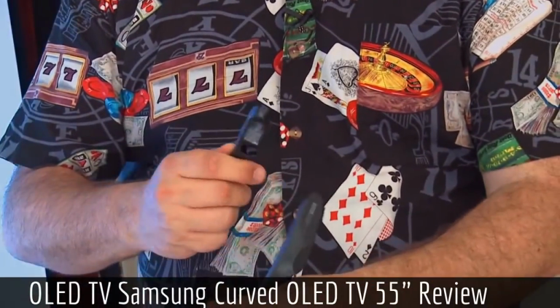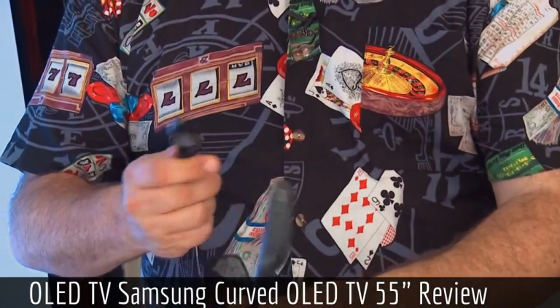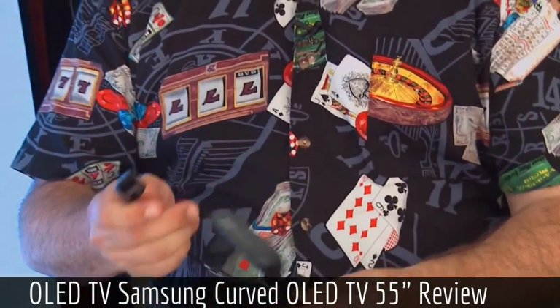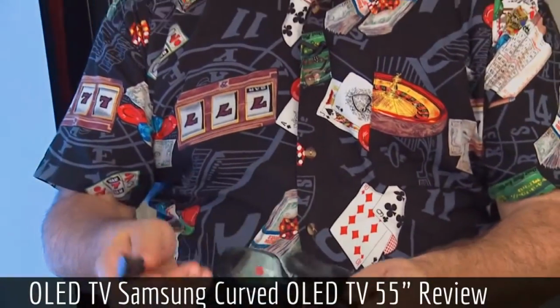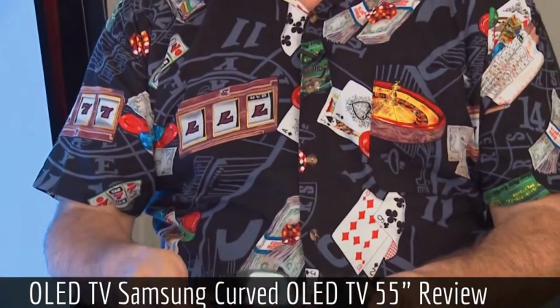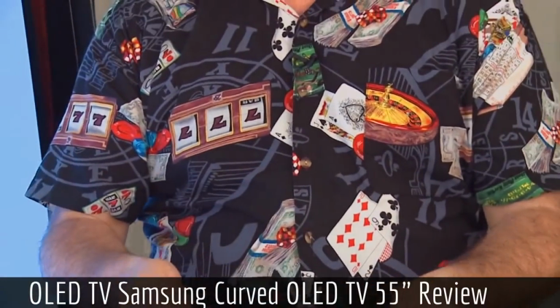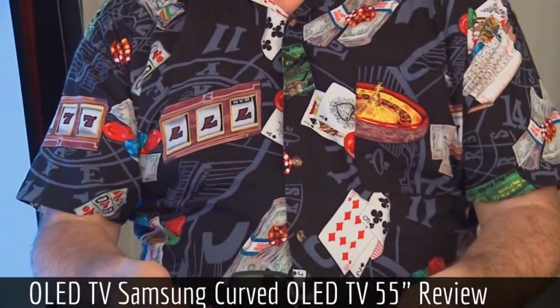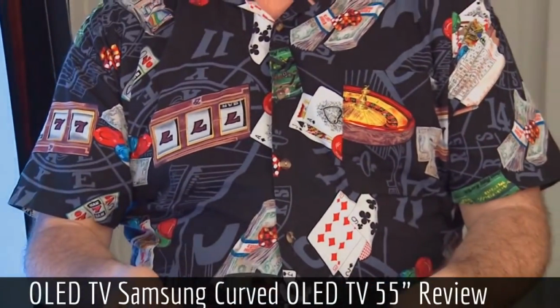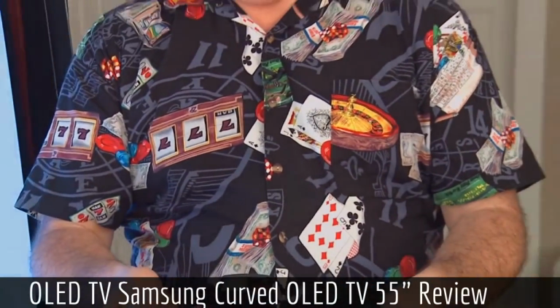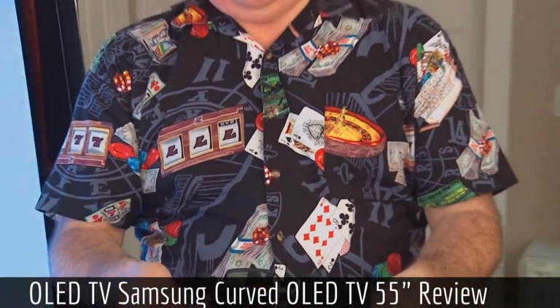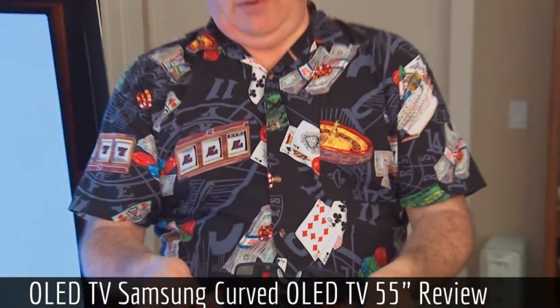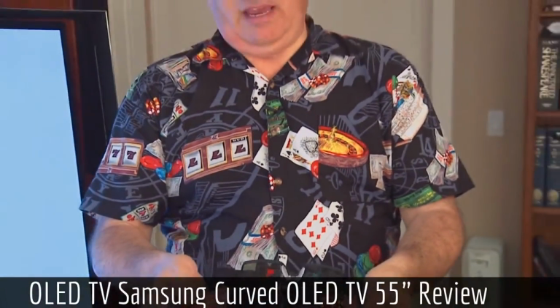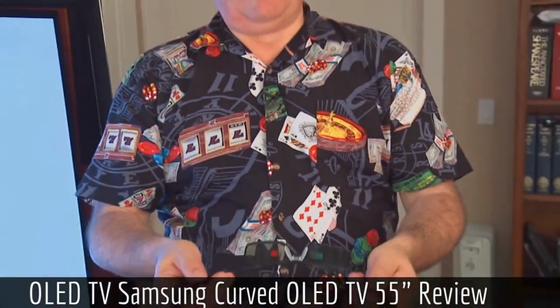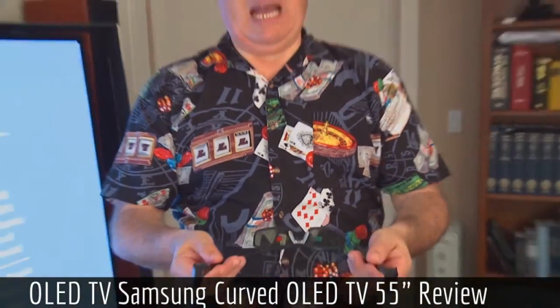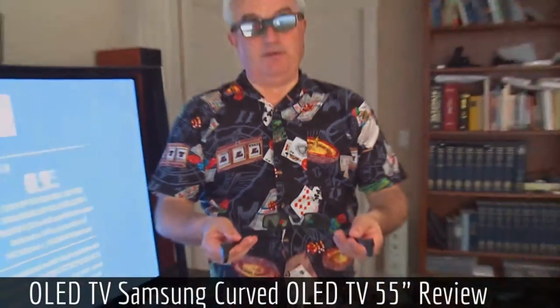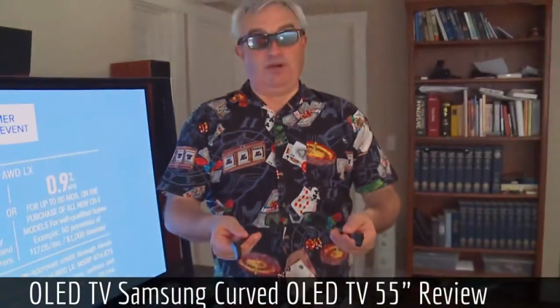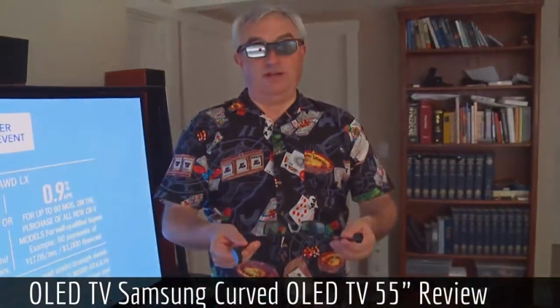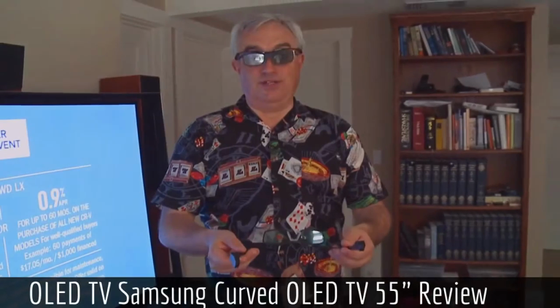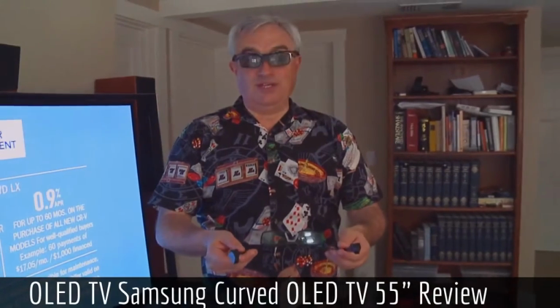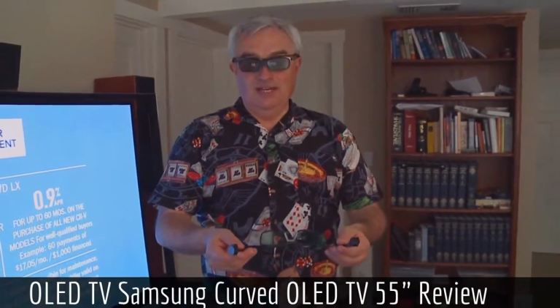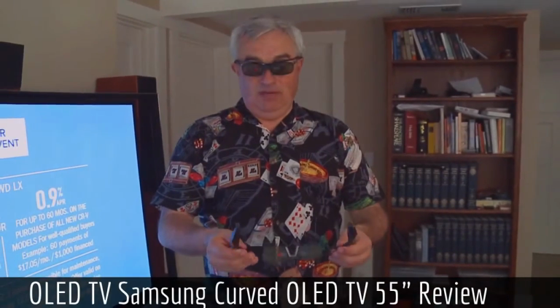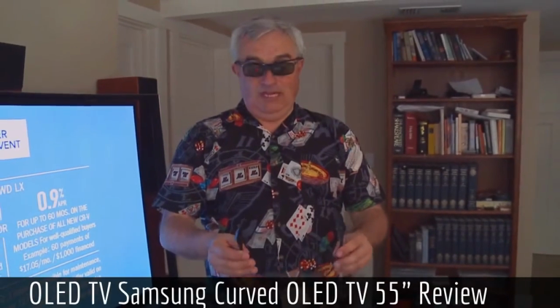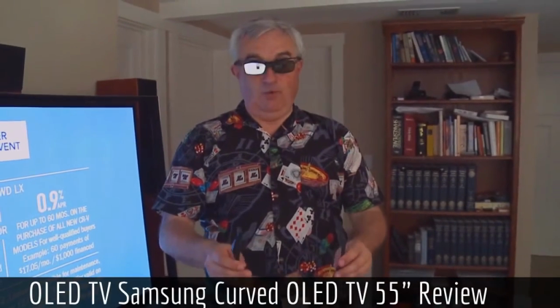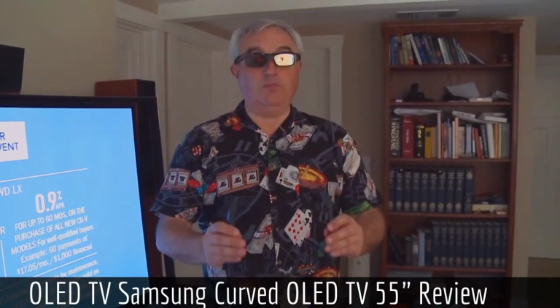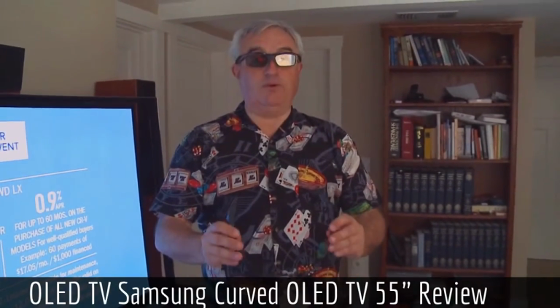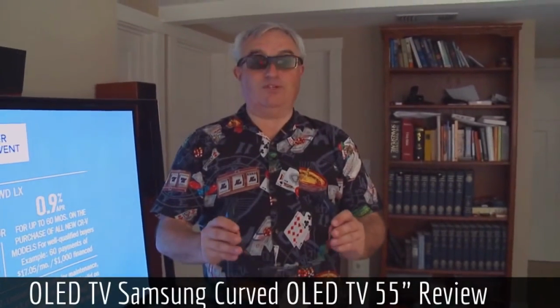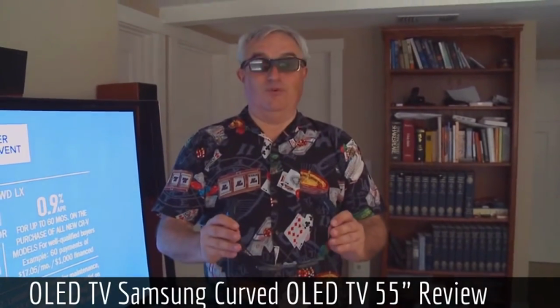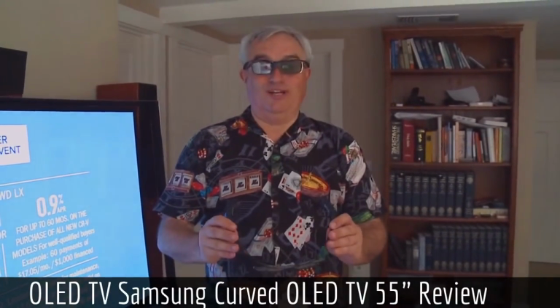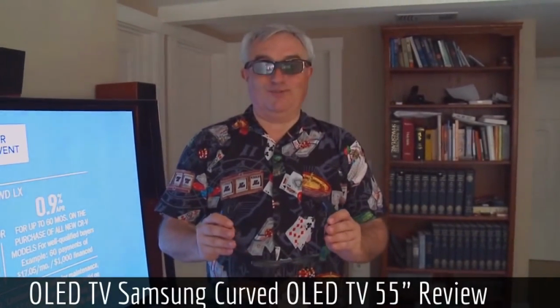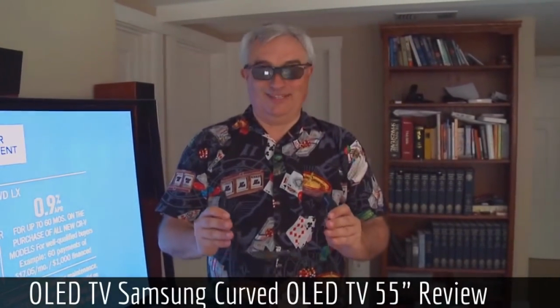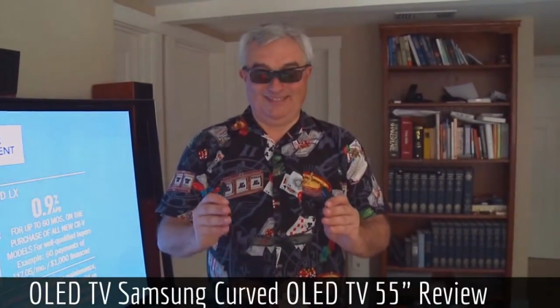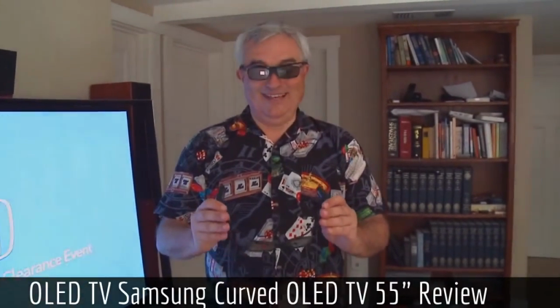Multiview is designed to make for happy marriages by letting one person watch one thing and the other person watch something else.